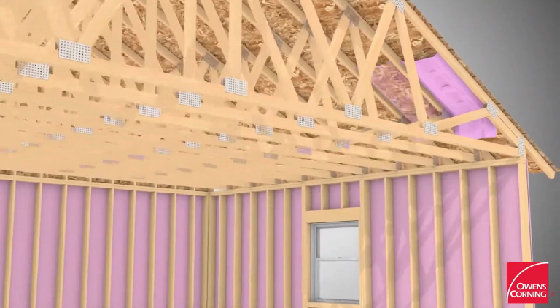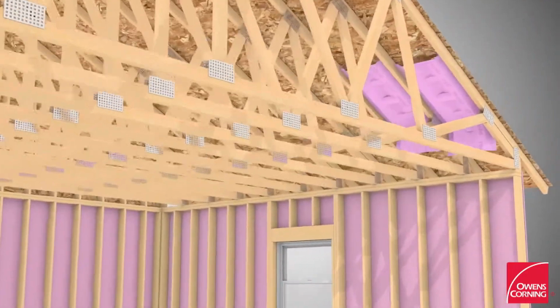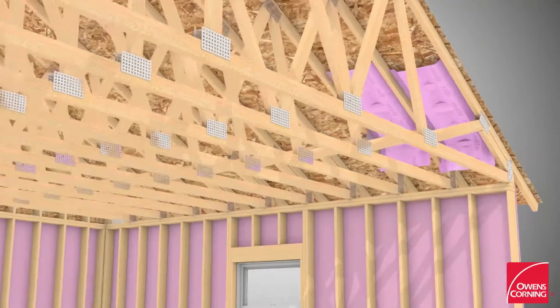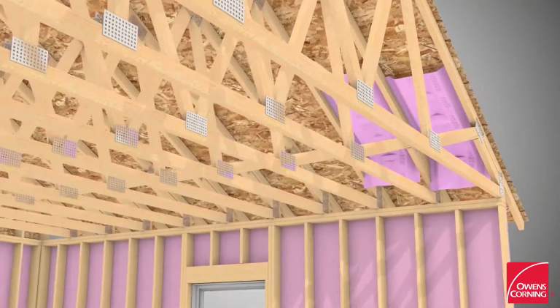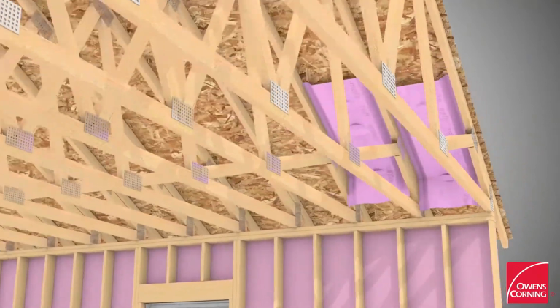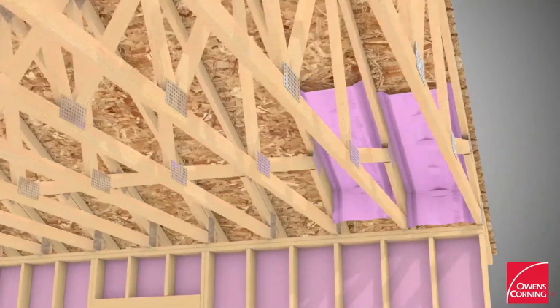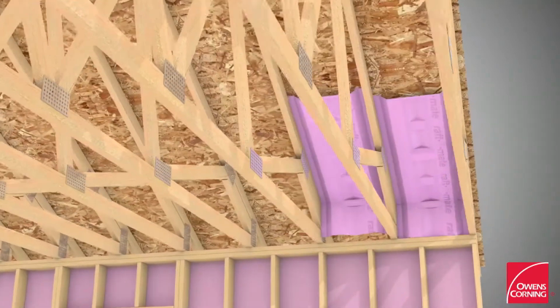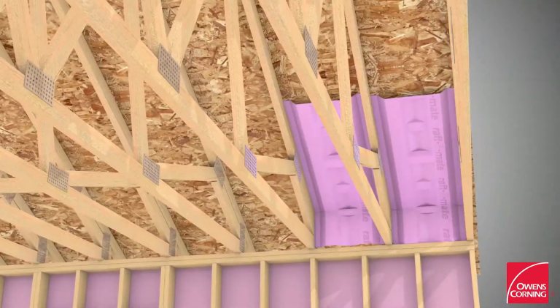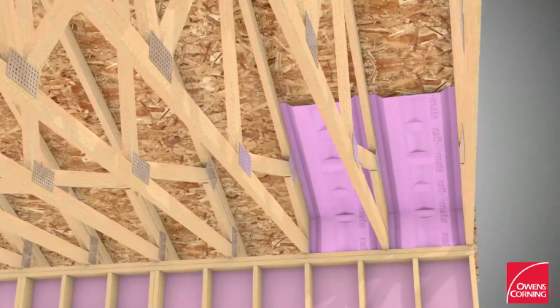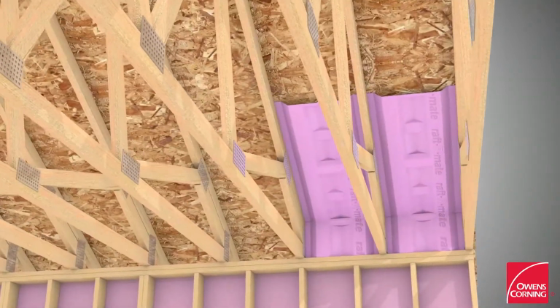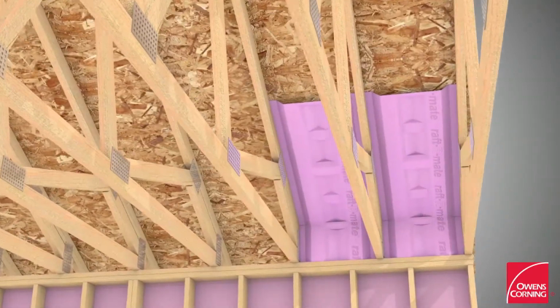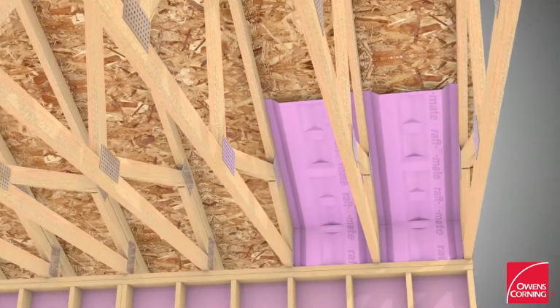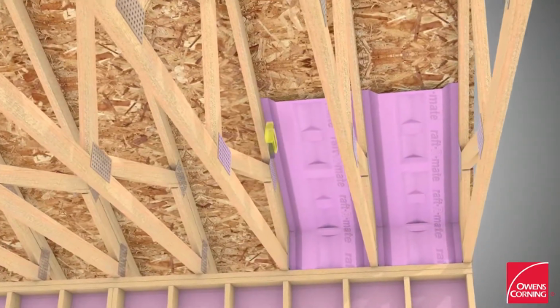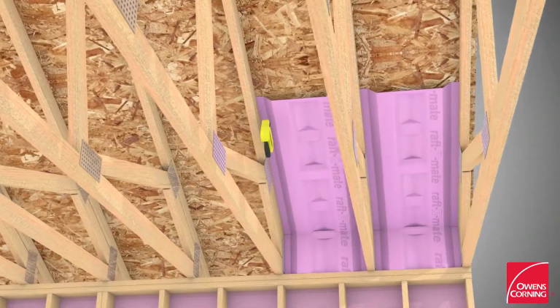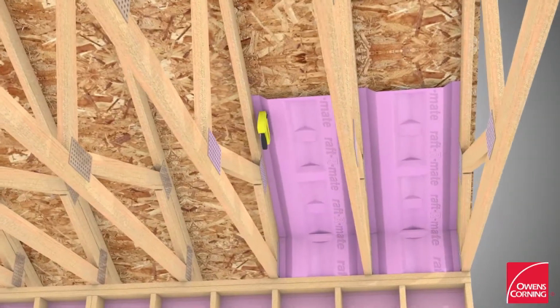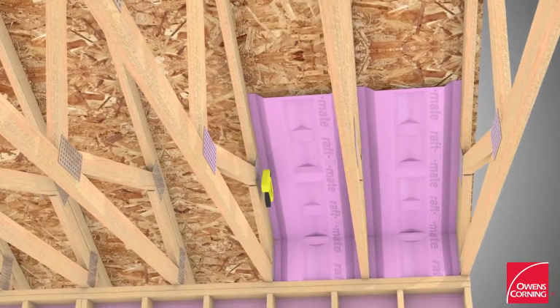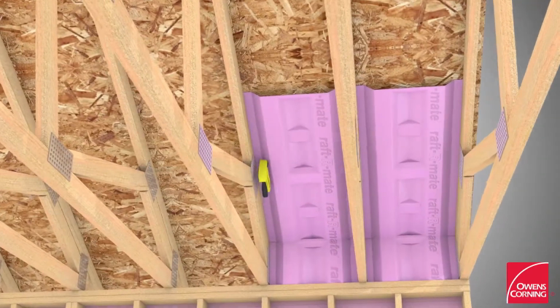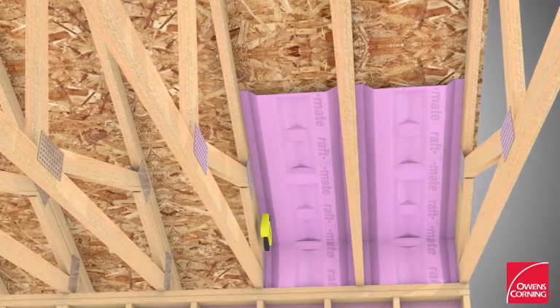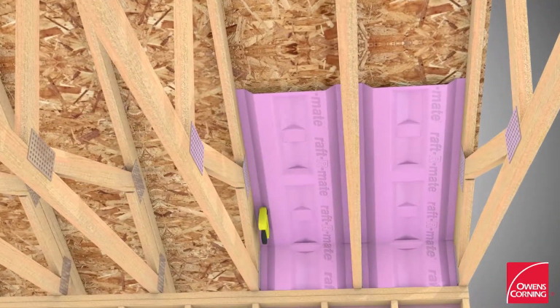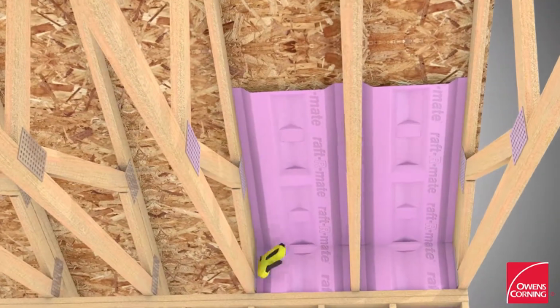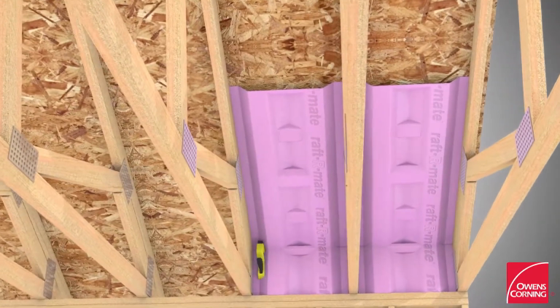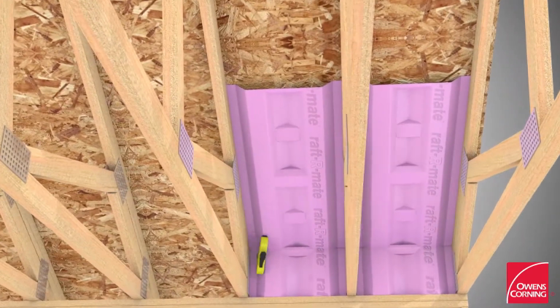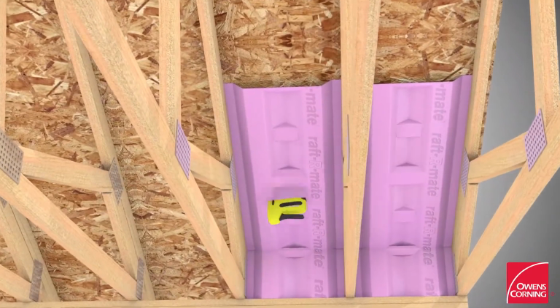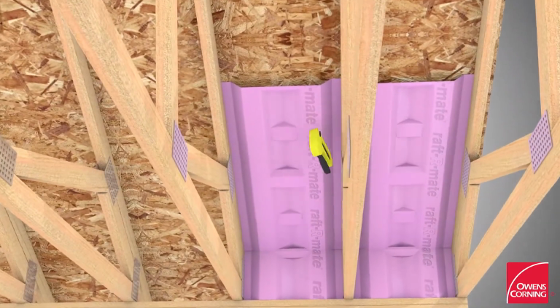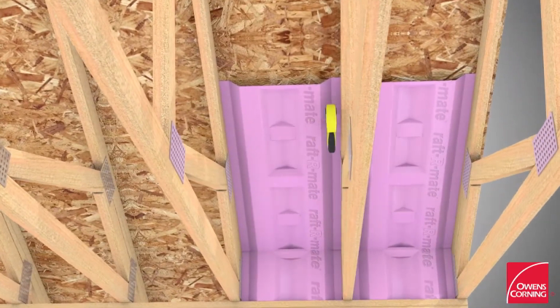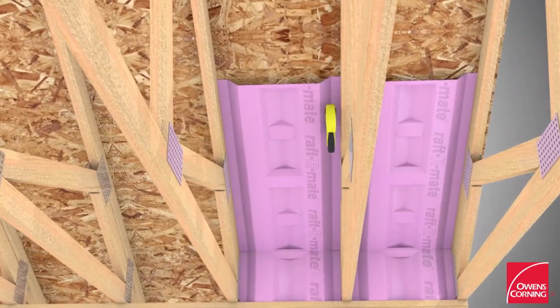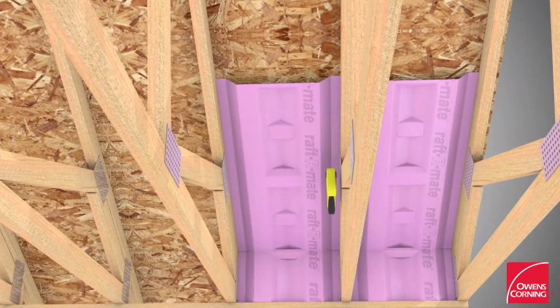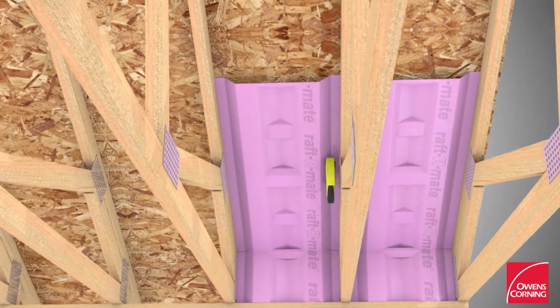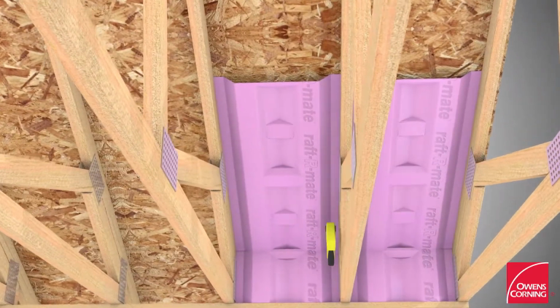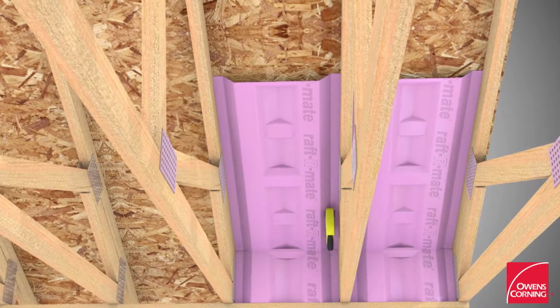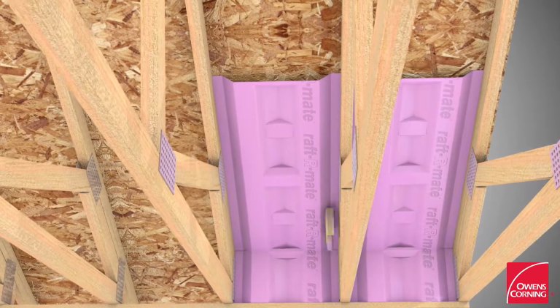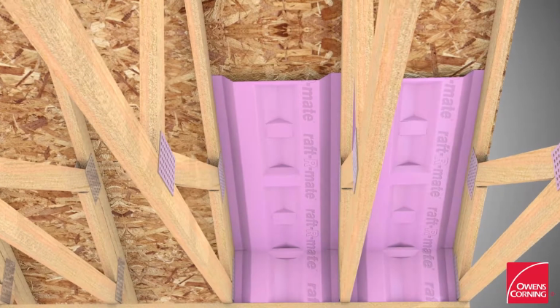Install Owens Corning Canada's Raft-Armate attic vents for required attic ventilation as per applicable code.